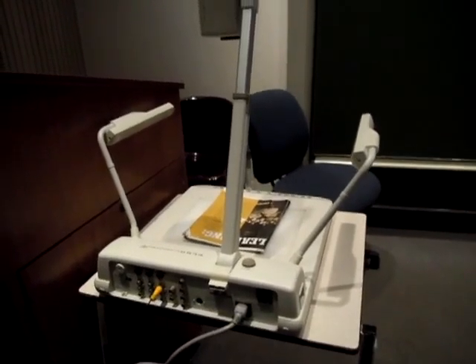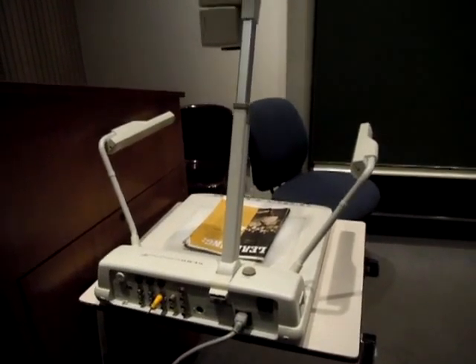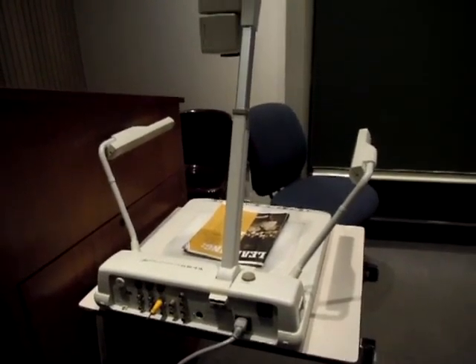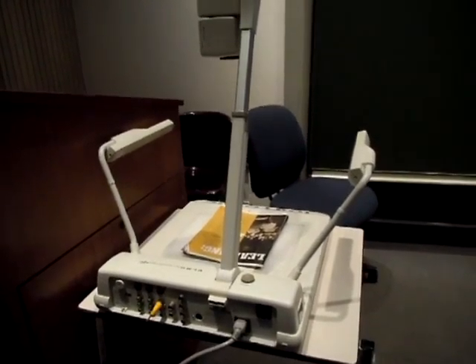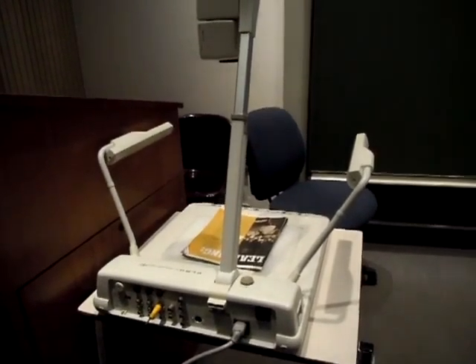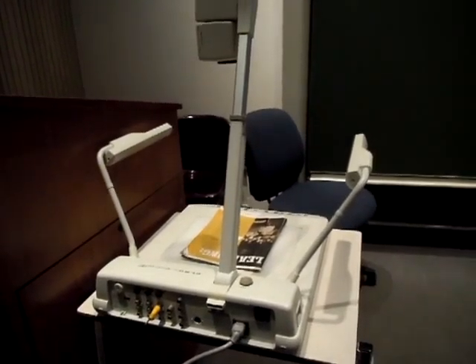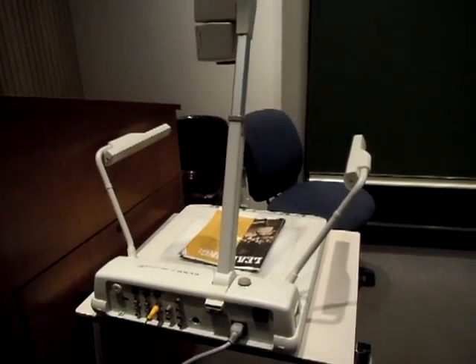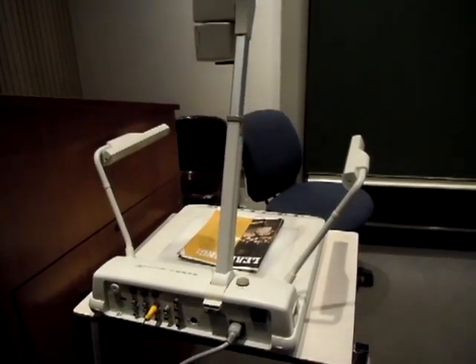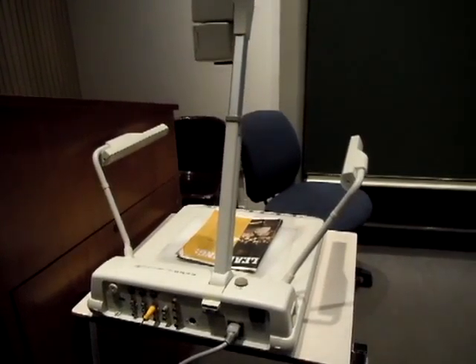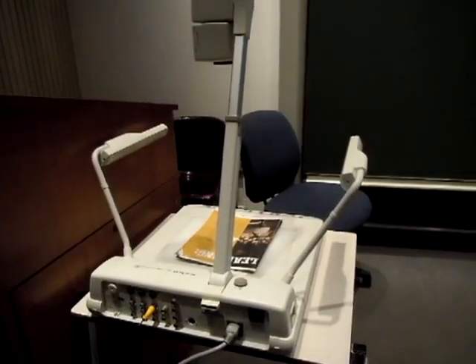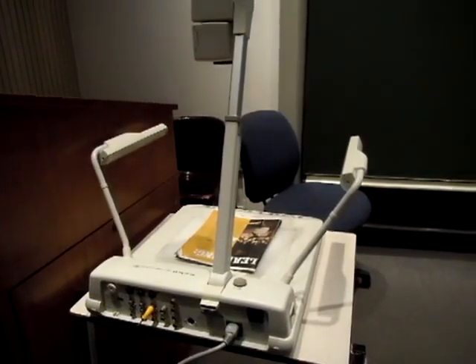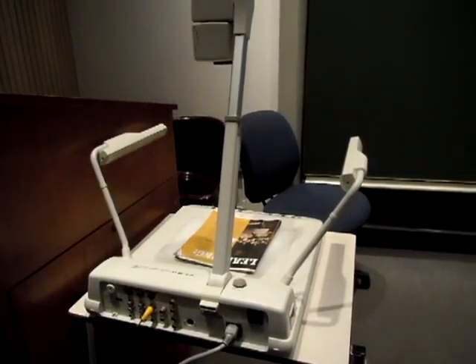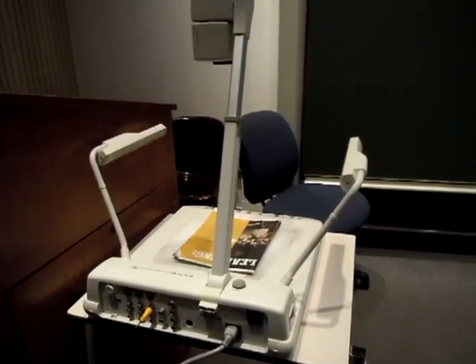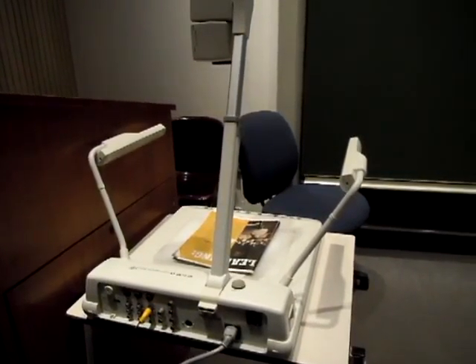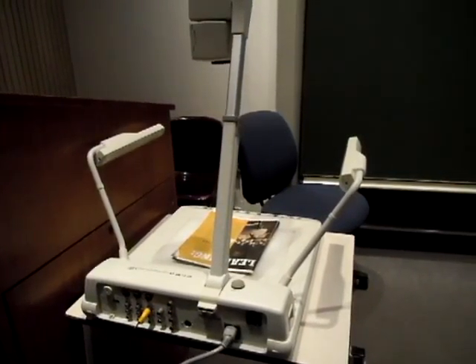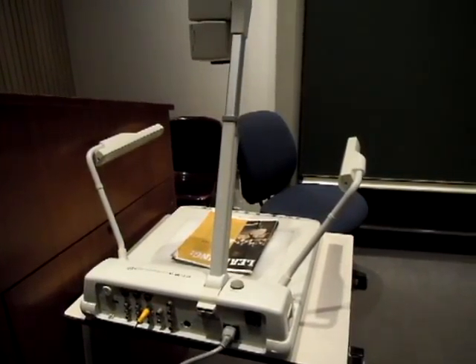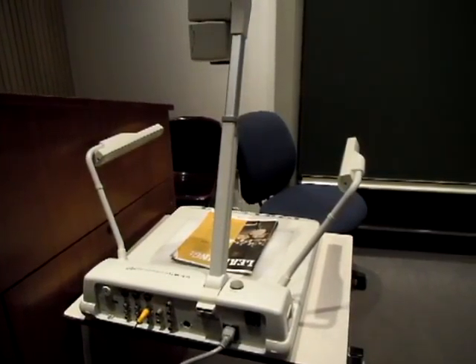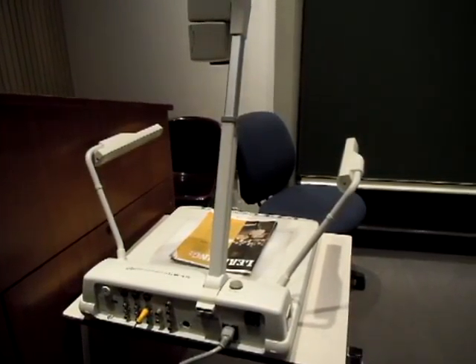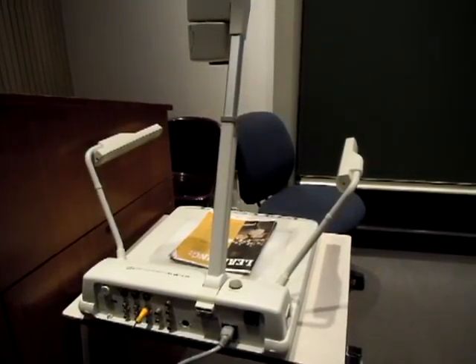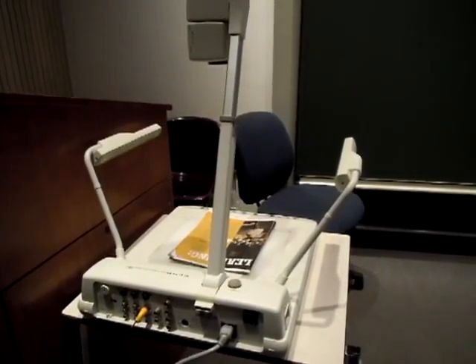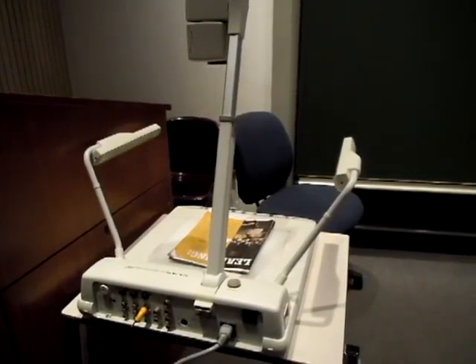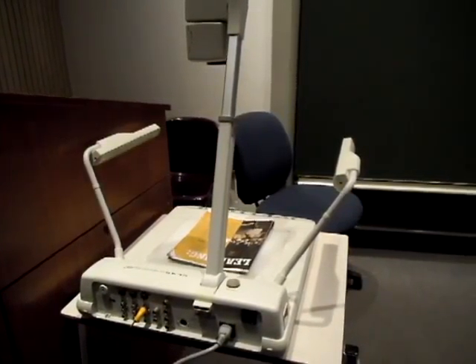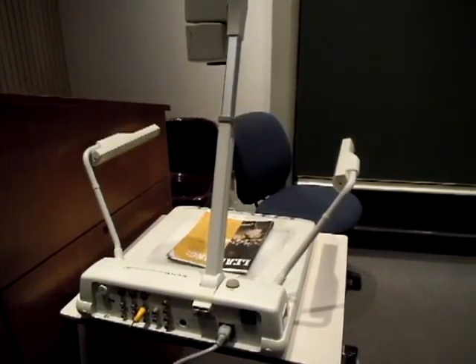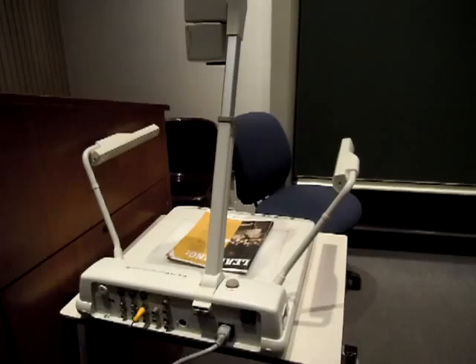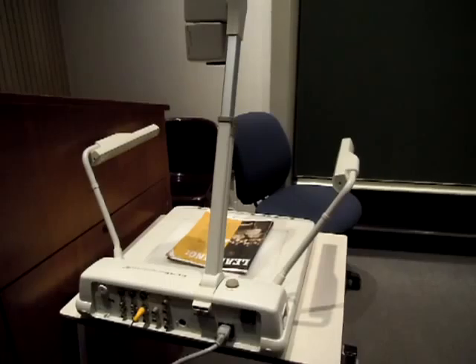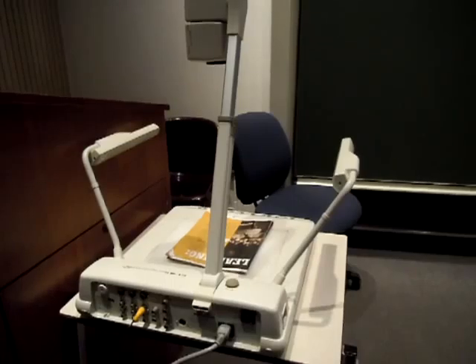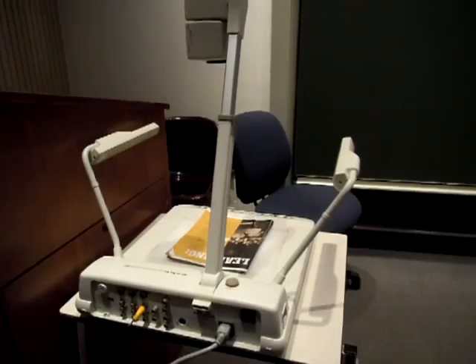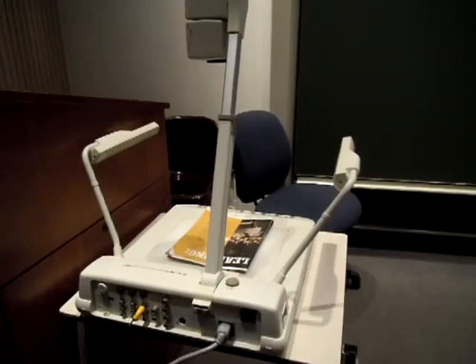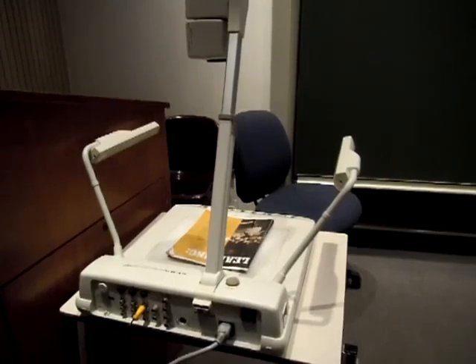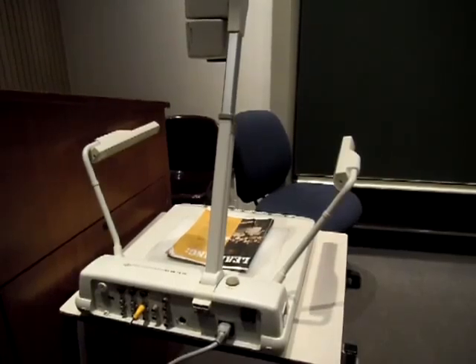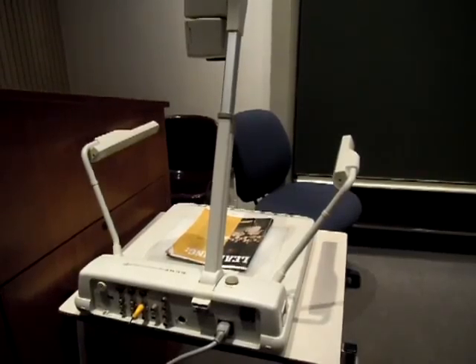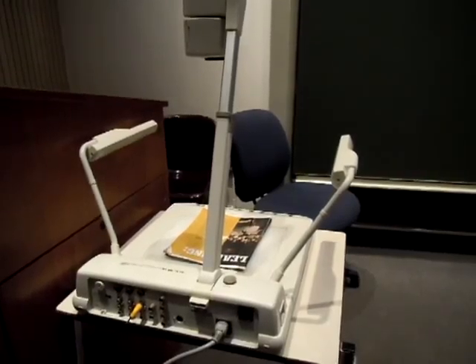This is a short video on how to operate the document camera that was installed in Lecture Hall 3.